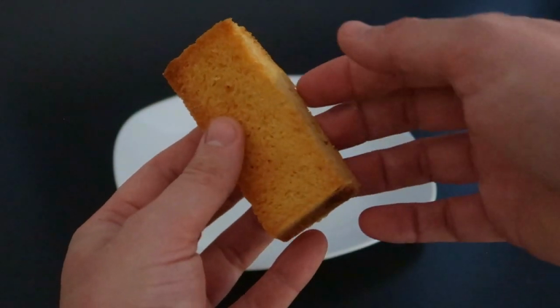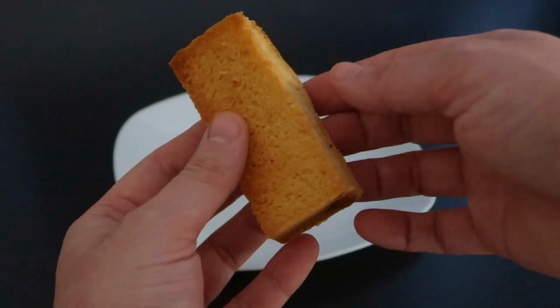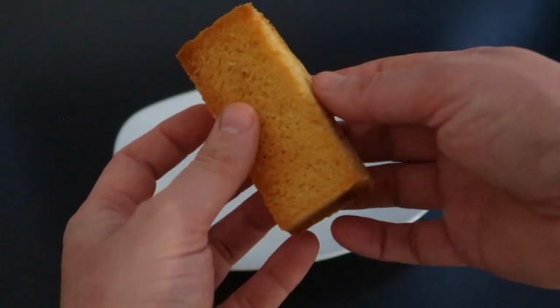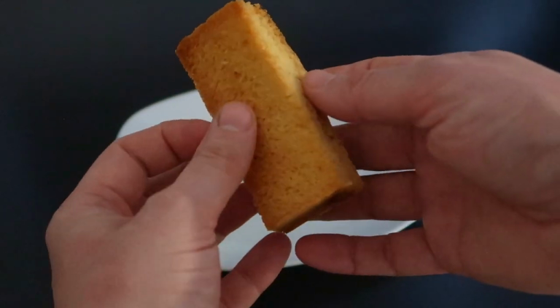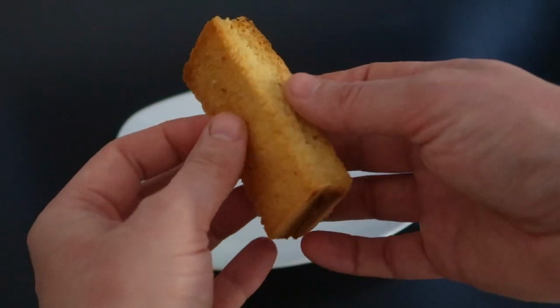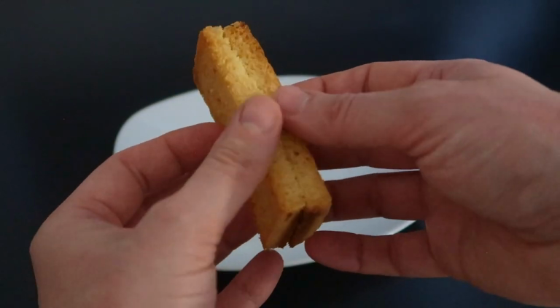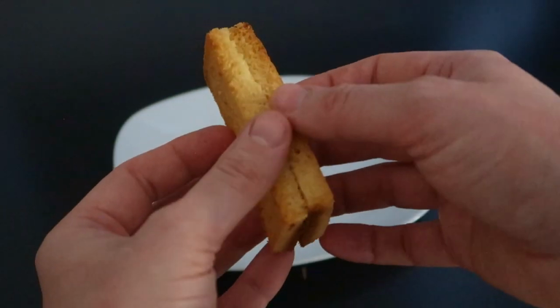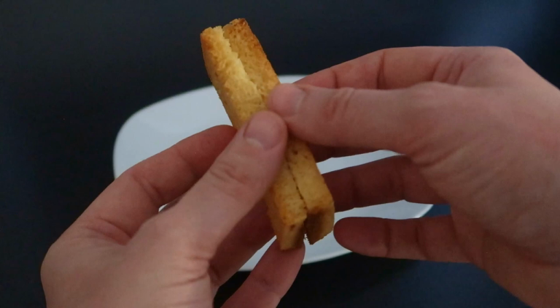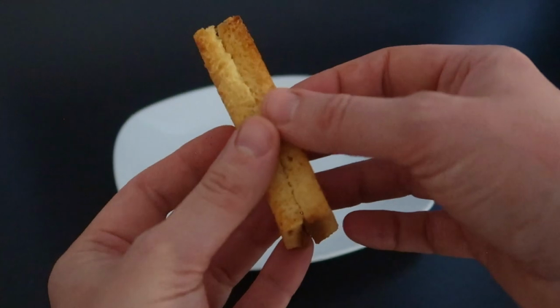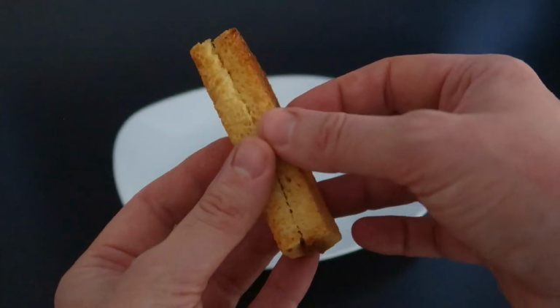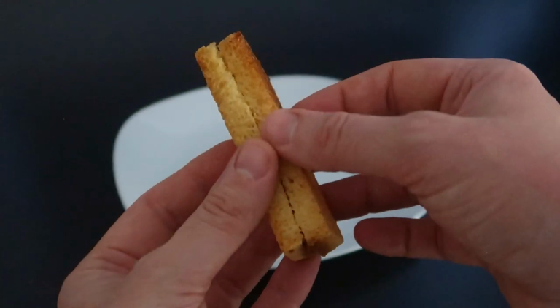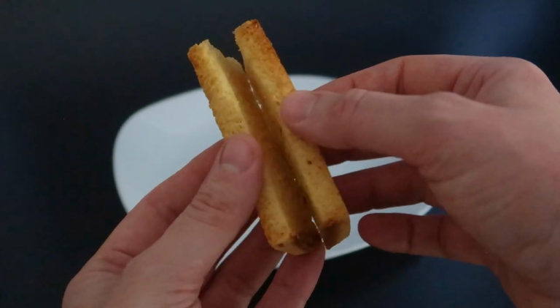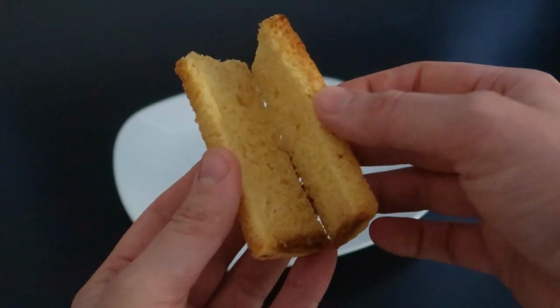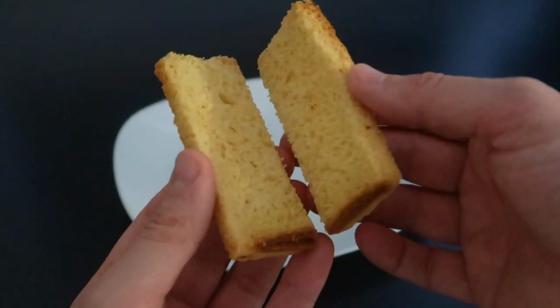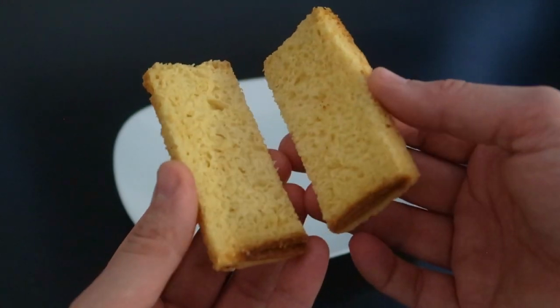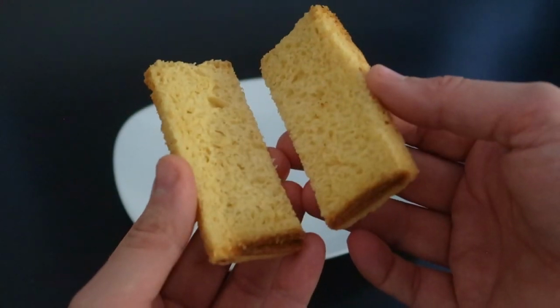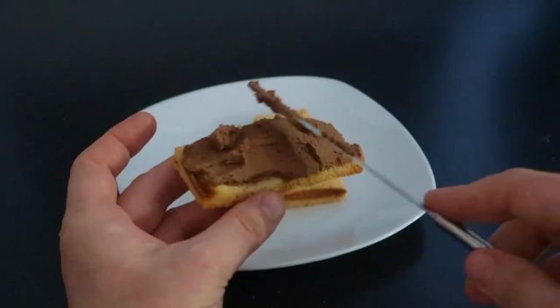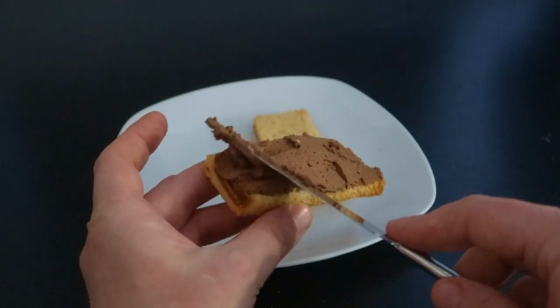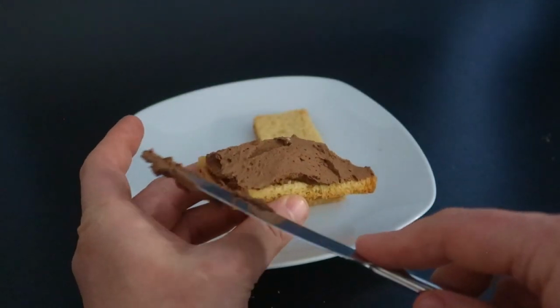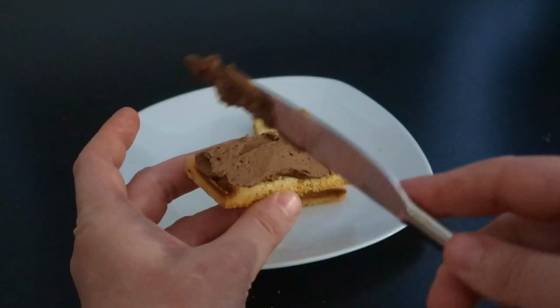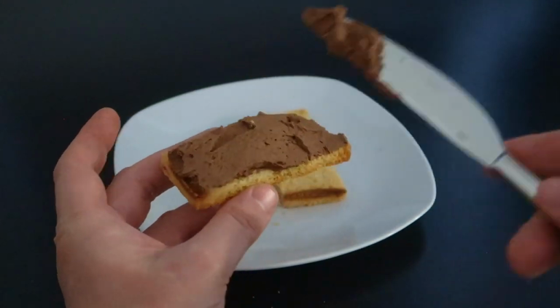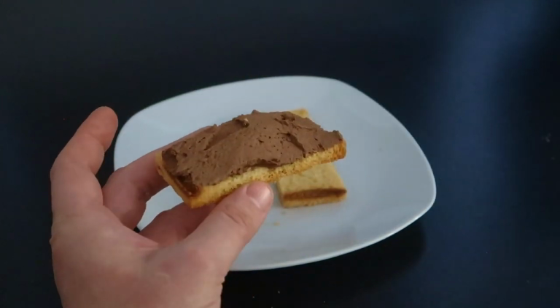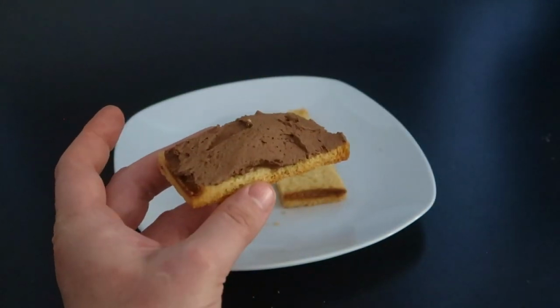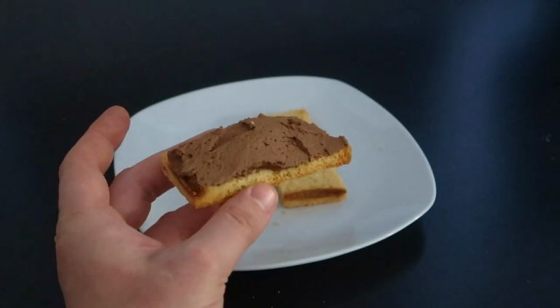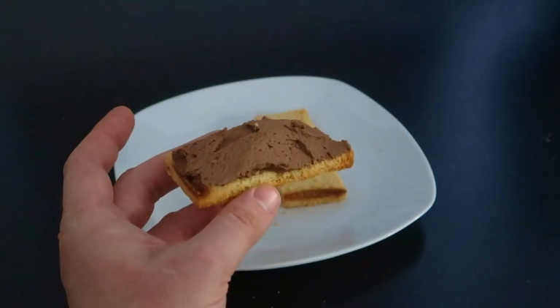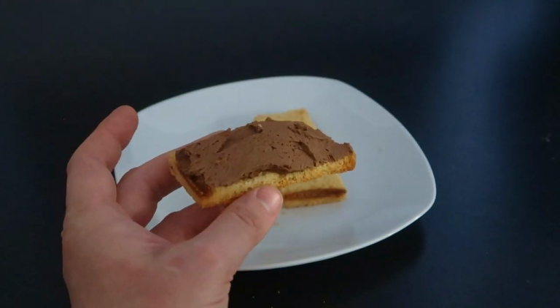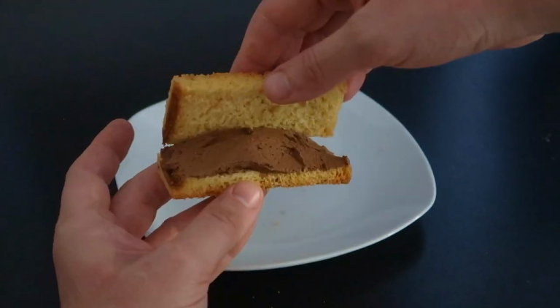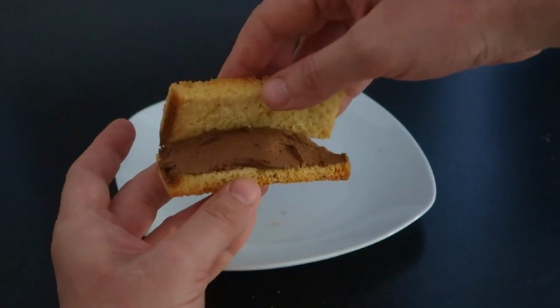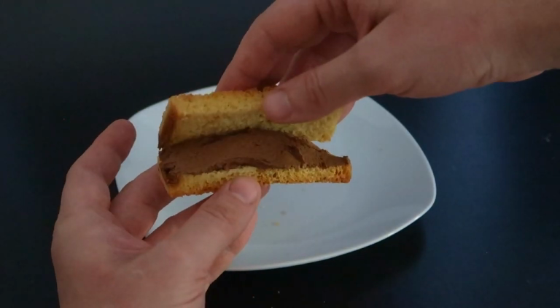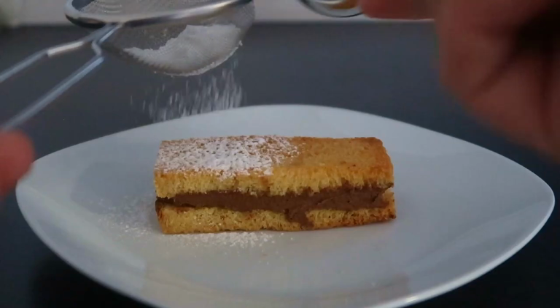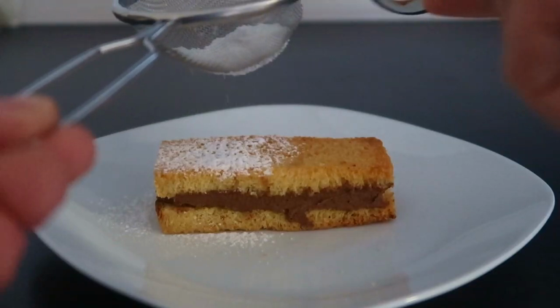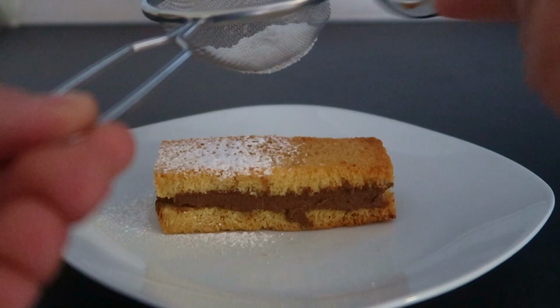Cut in half one of the rectangles and fill it up with some mousse. A choco sandwich is ready for a fast snack.